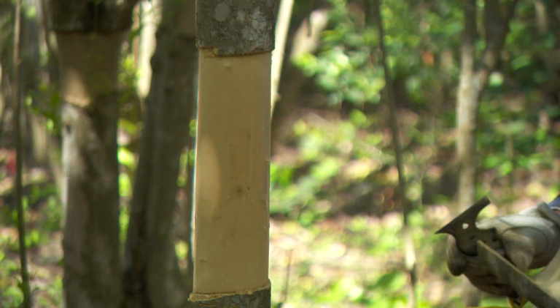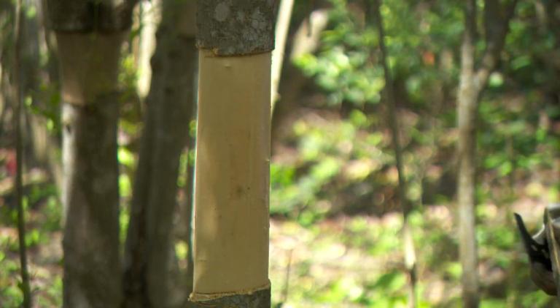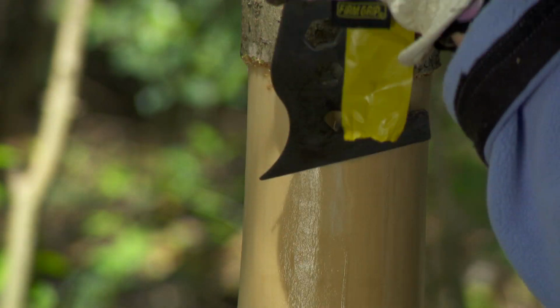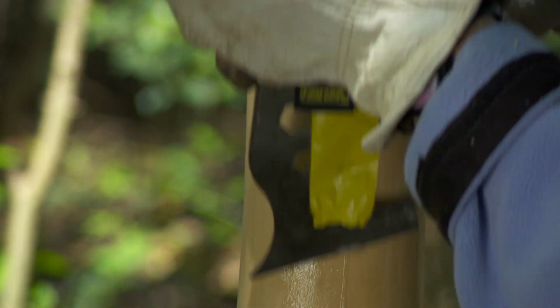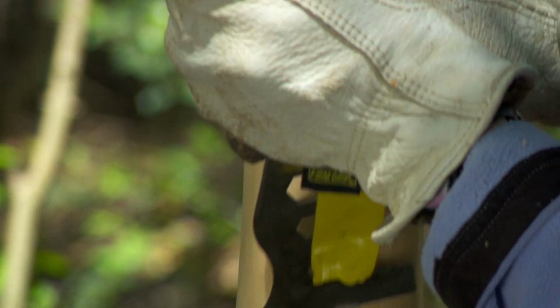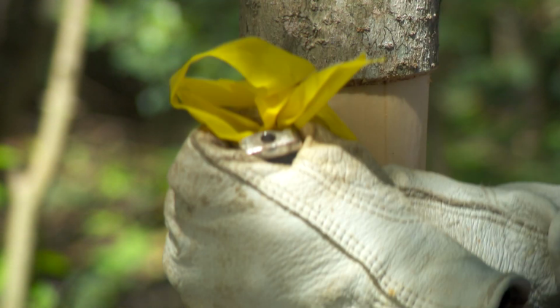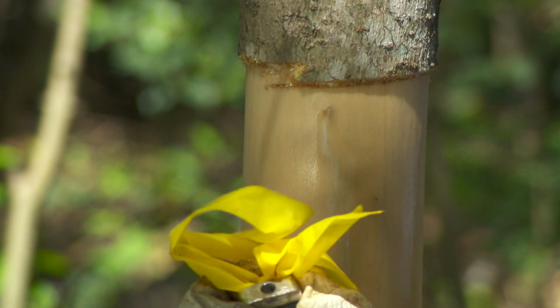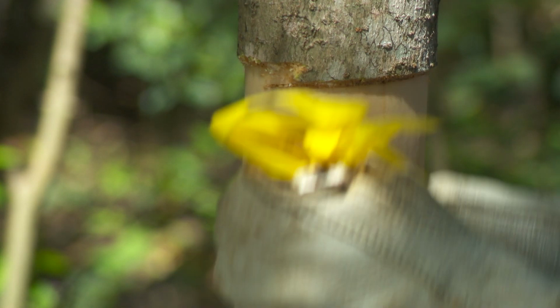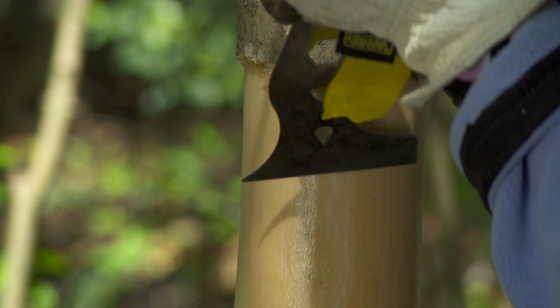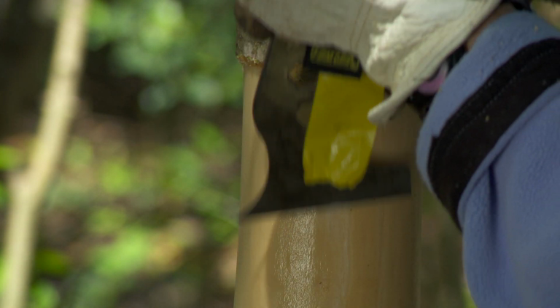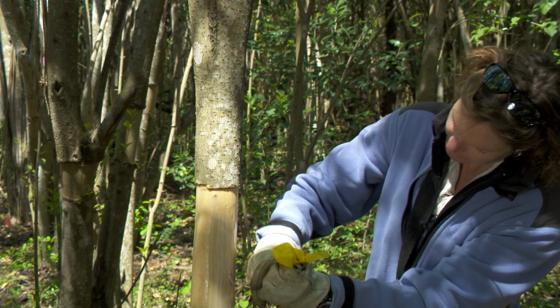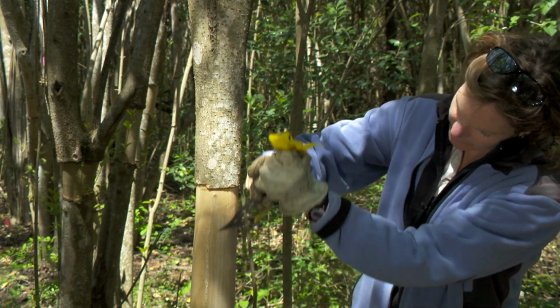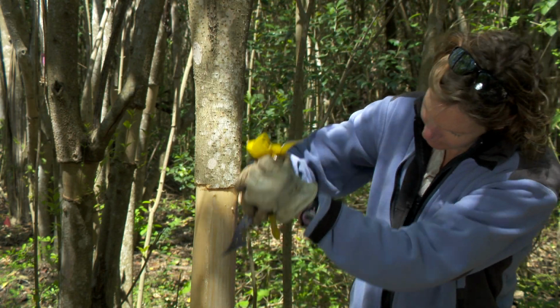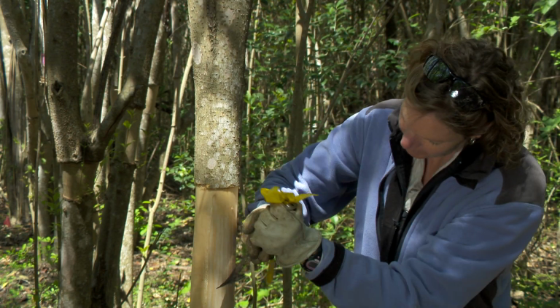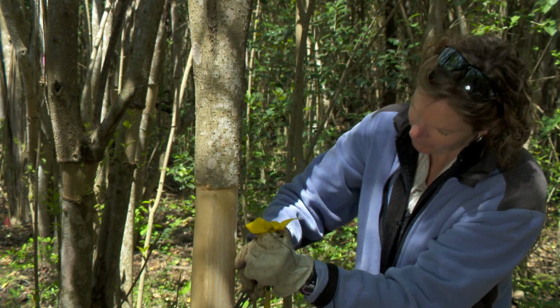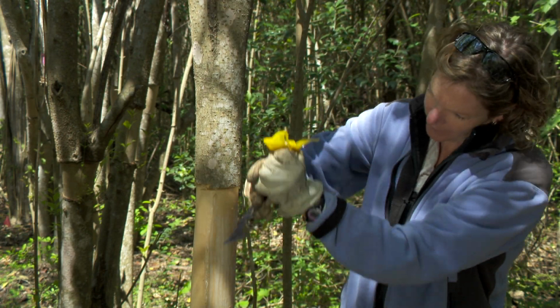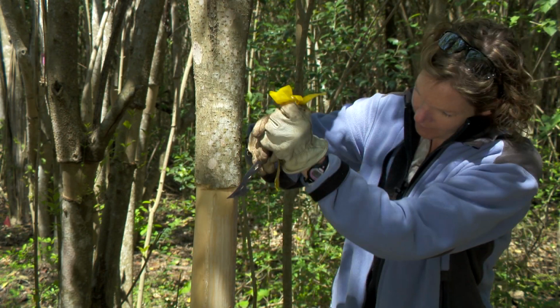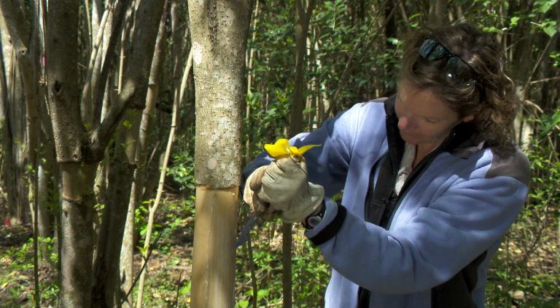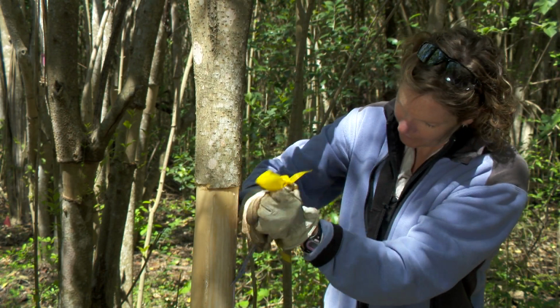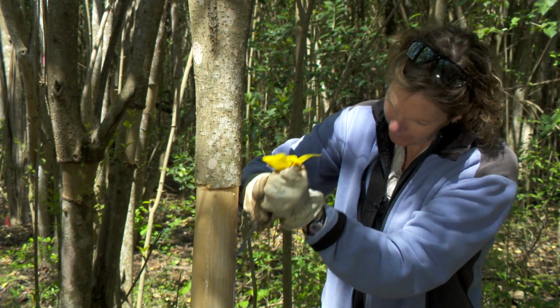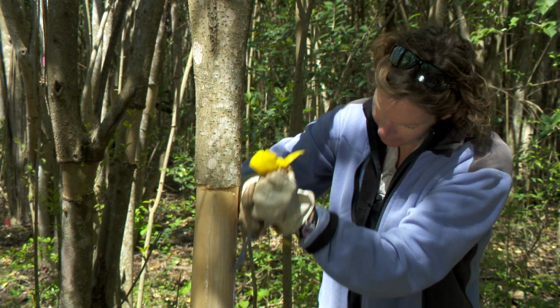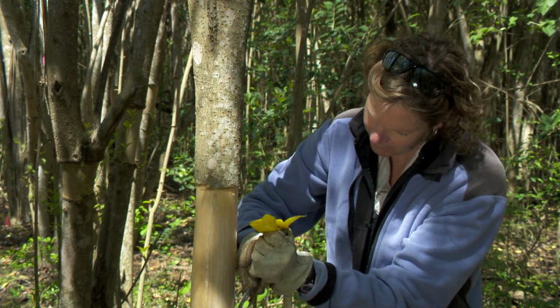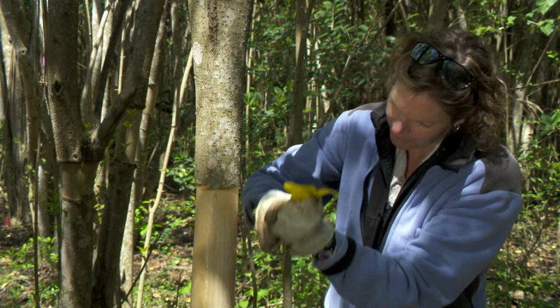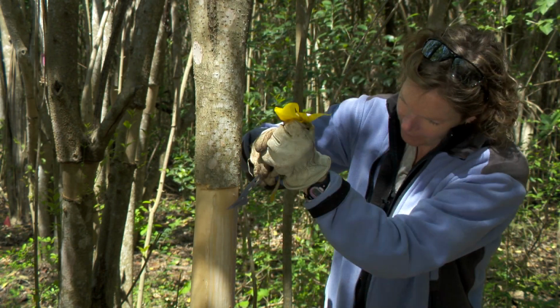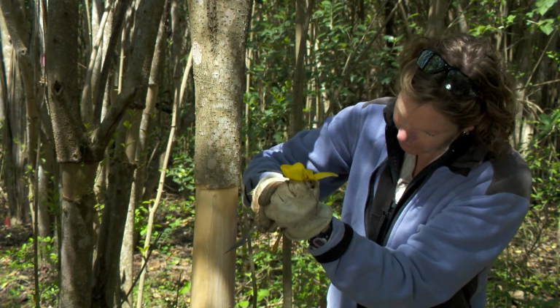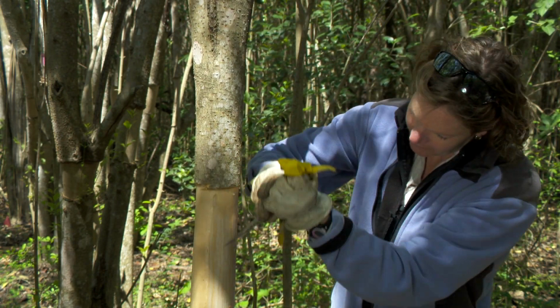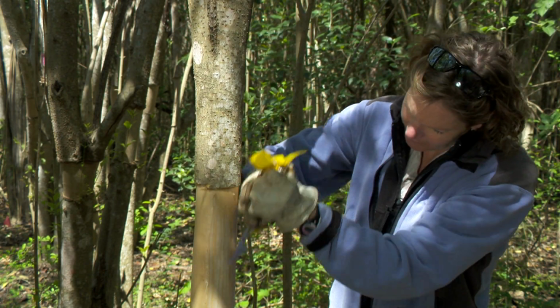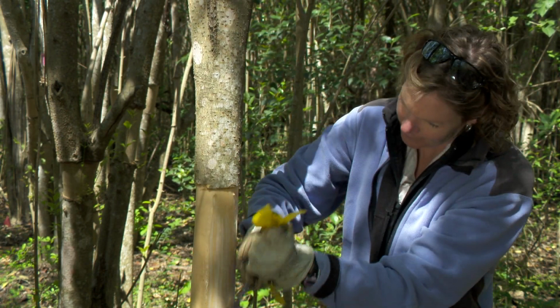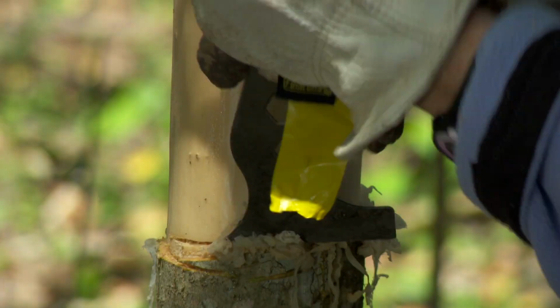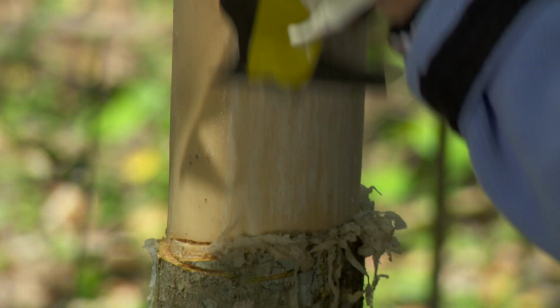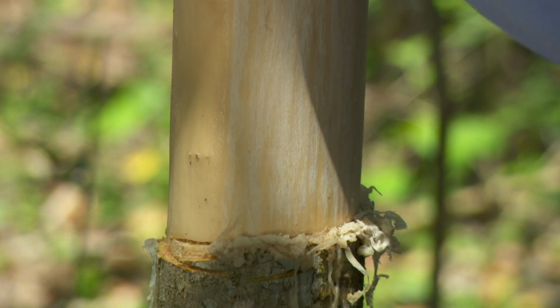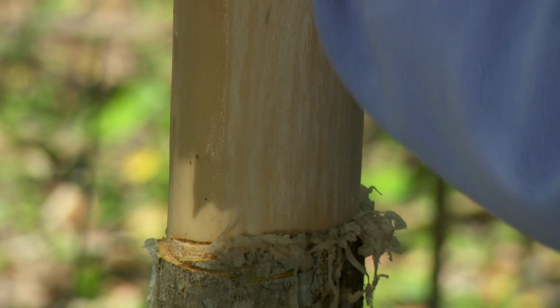Scrape all the moist tissue and any bark left. It is important to expose the drier wood.